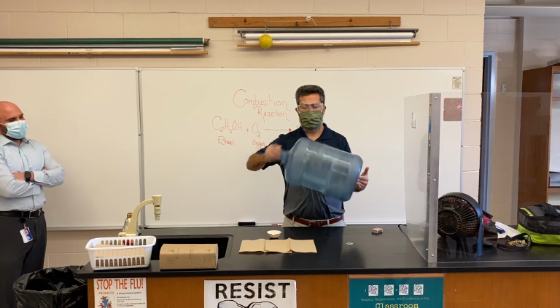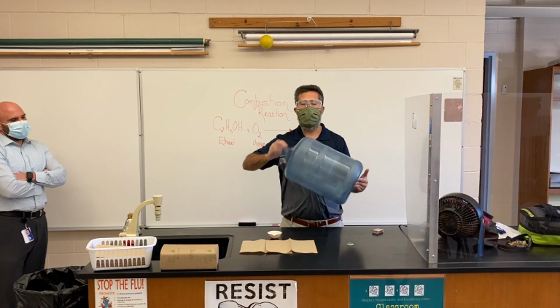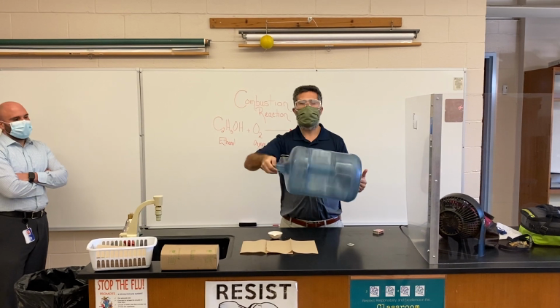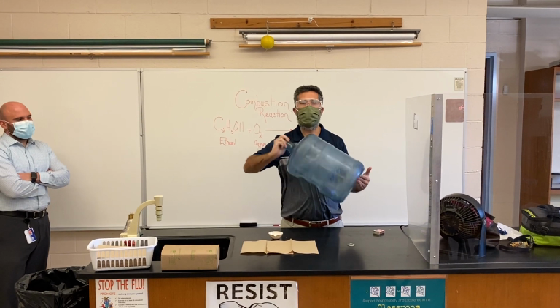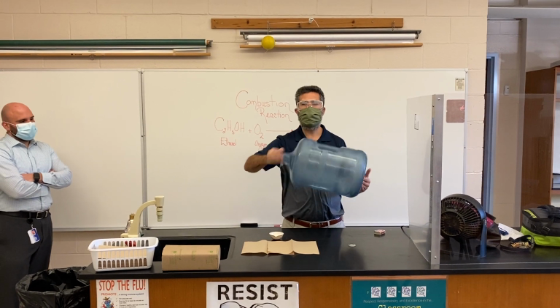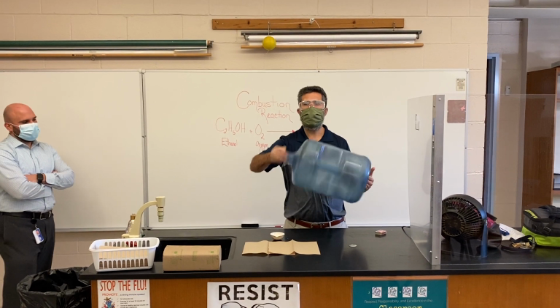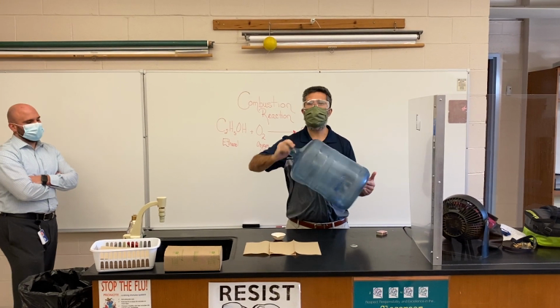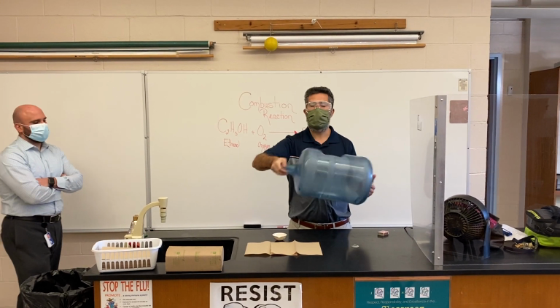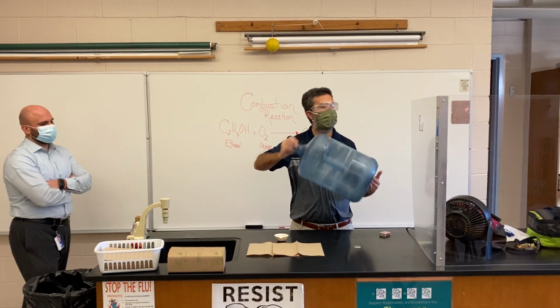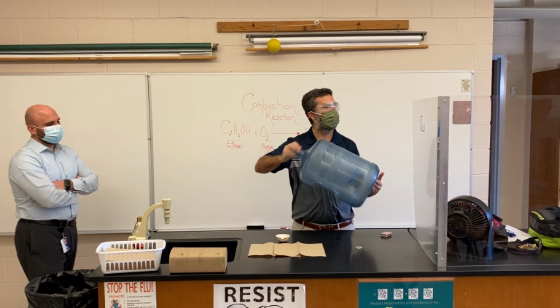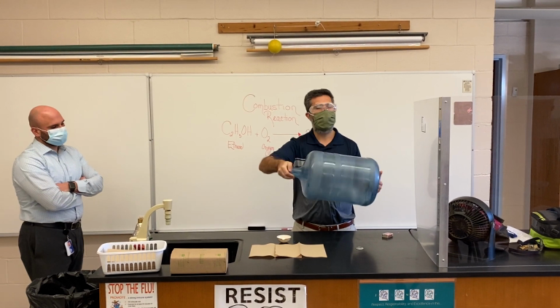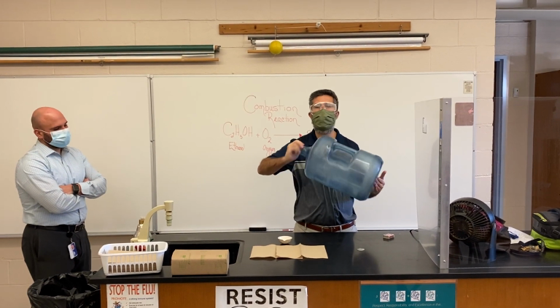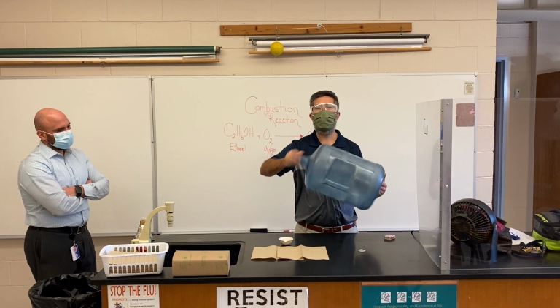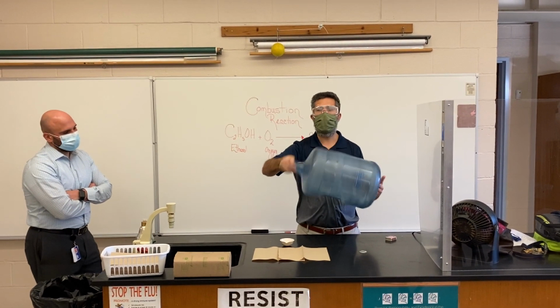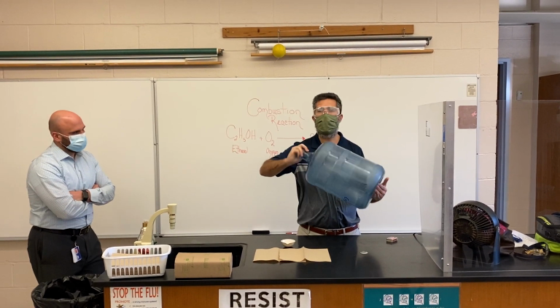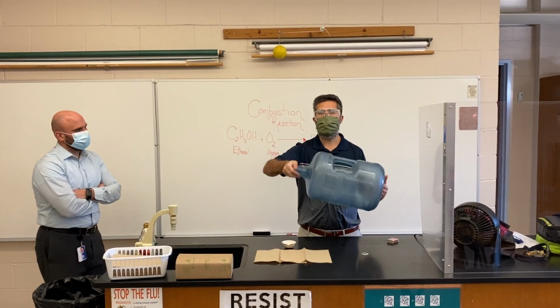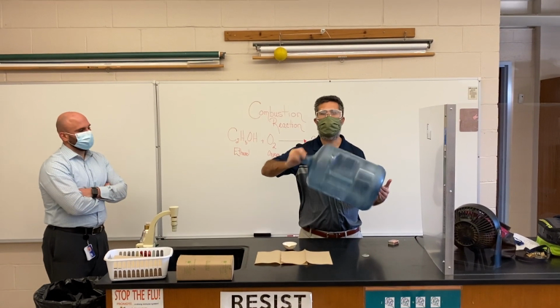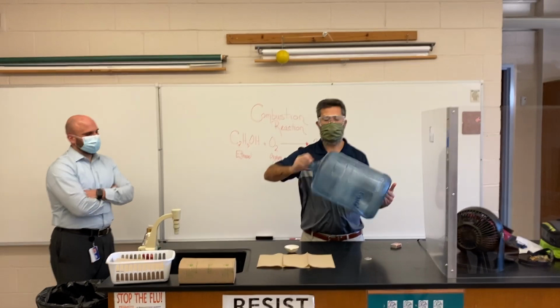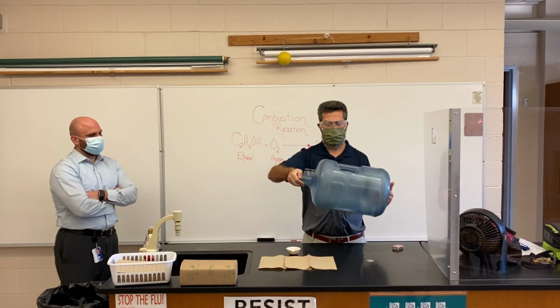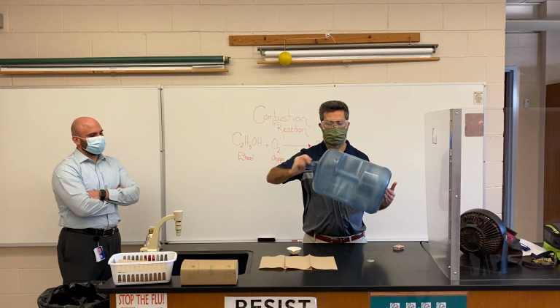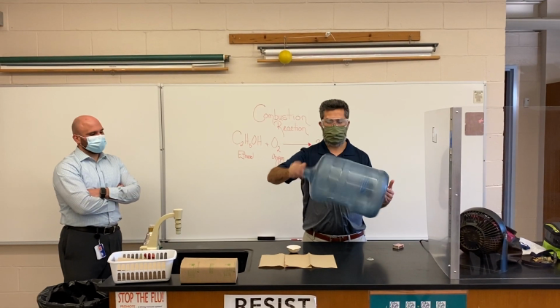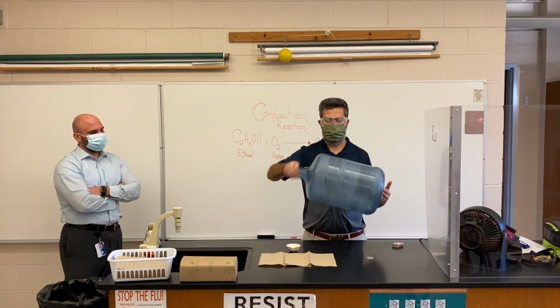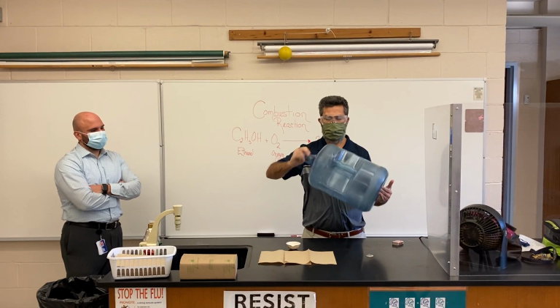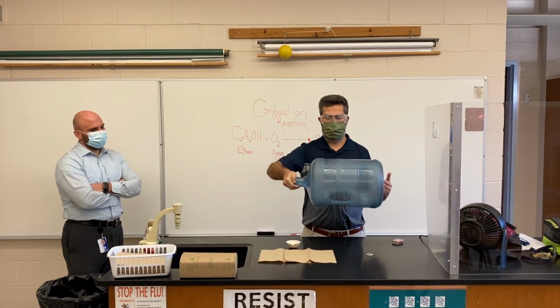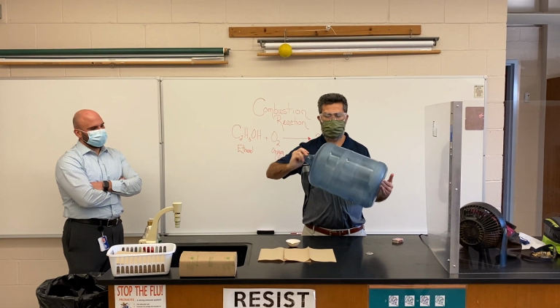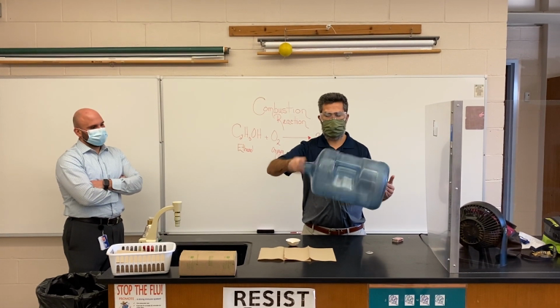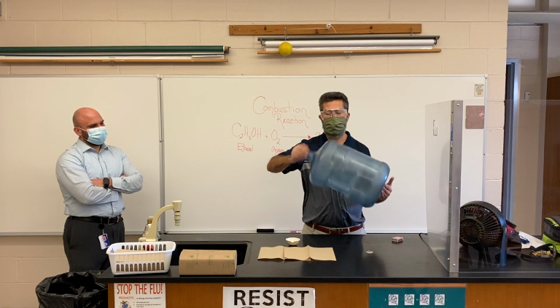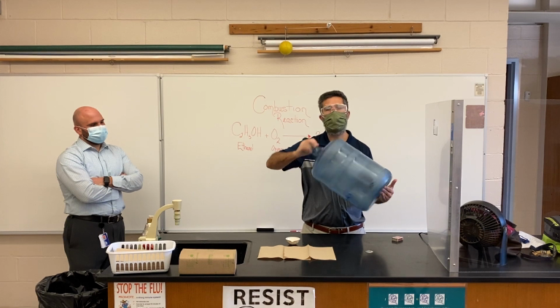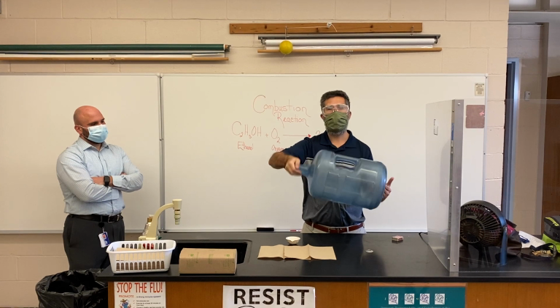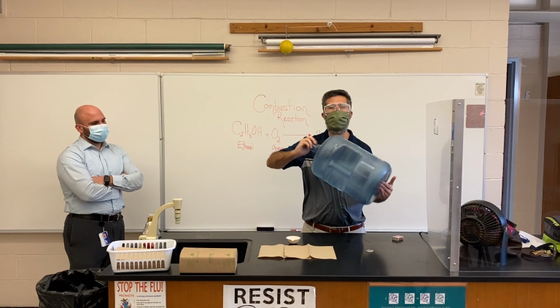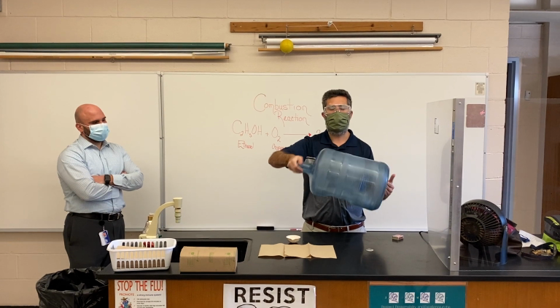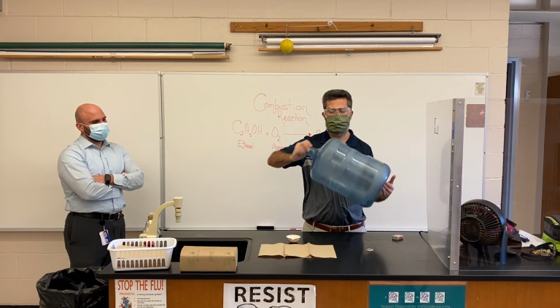The faster I spin it, the more energy is being created — more temperature.